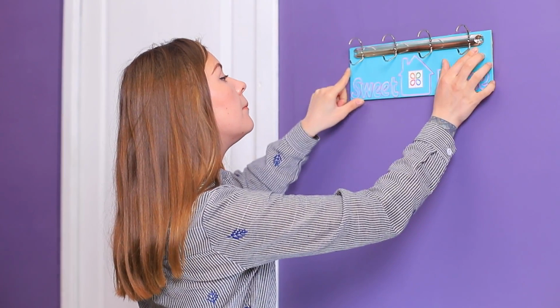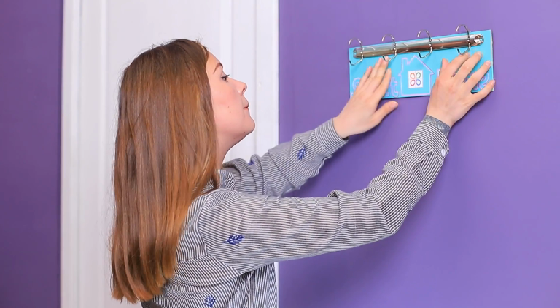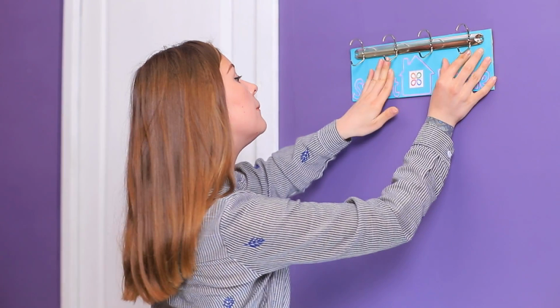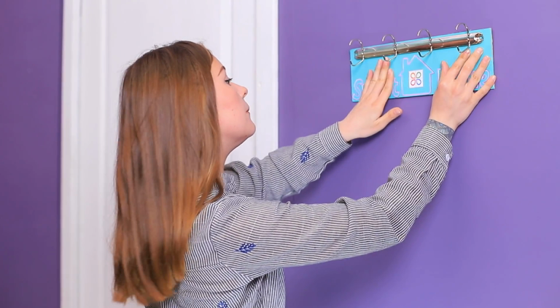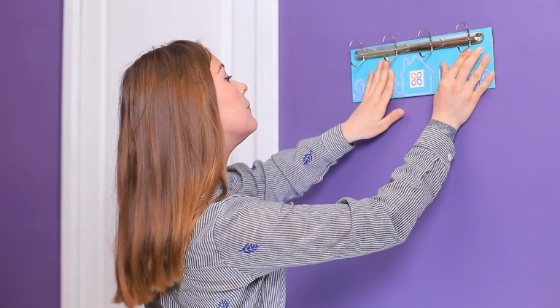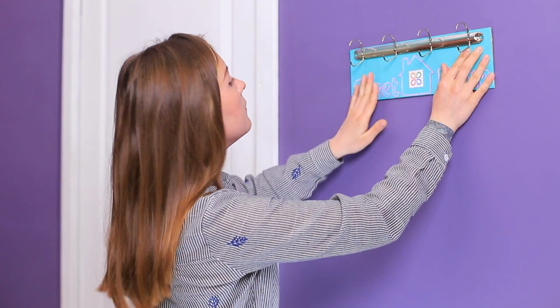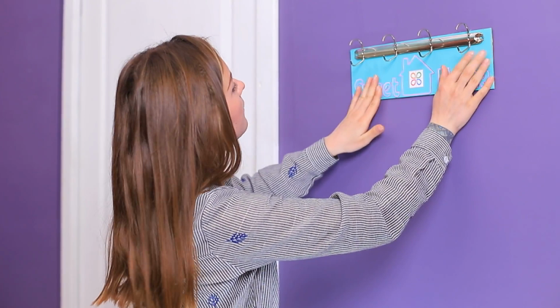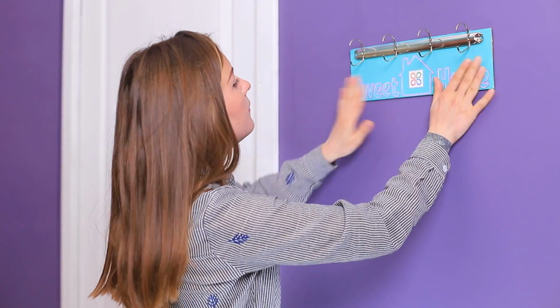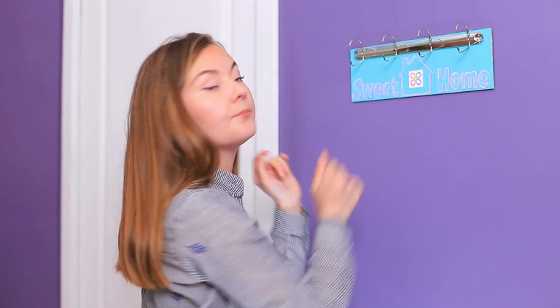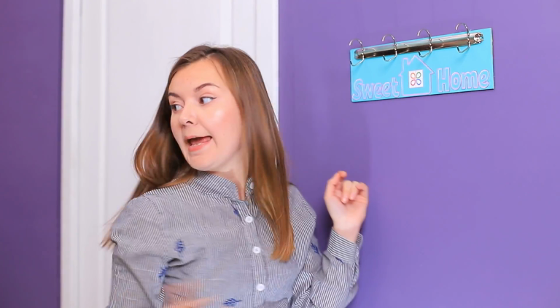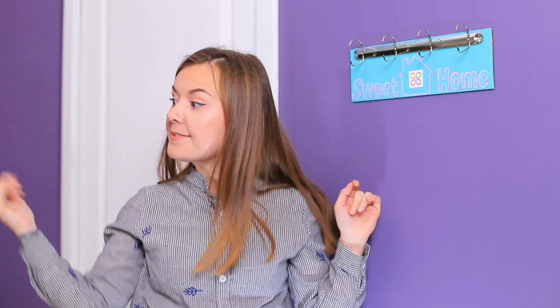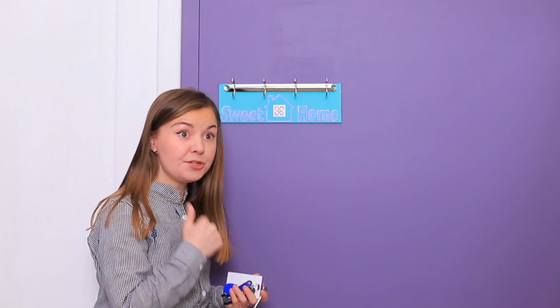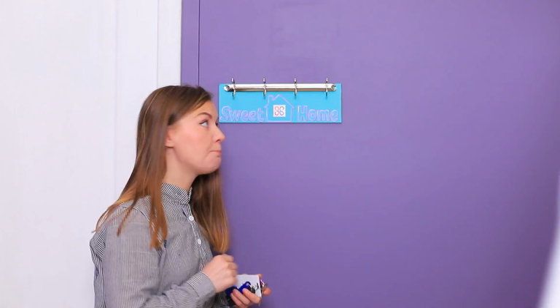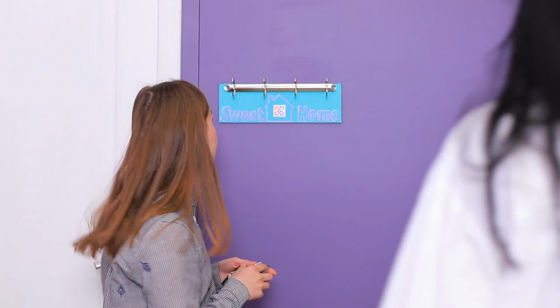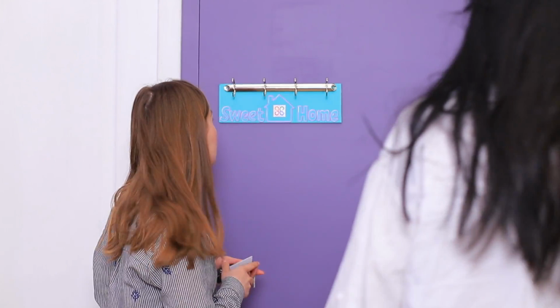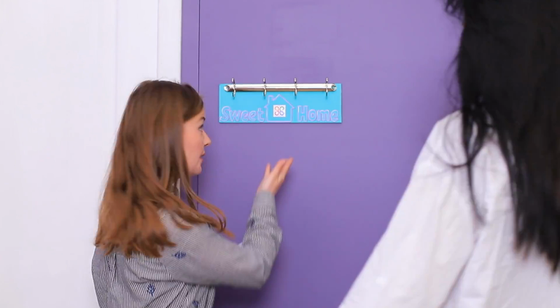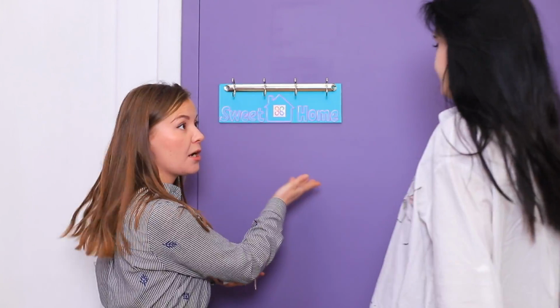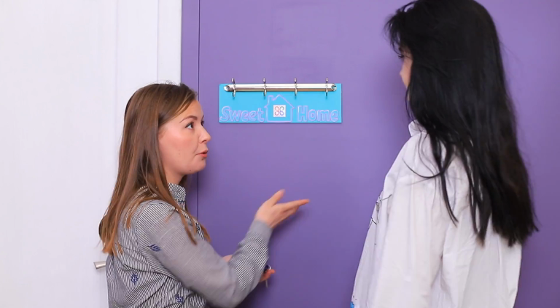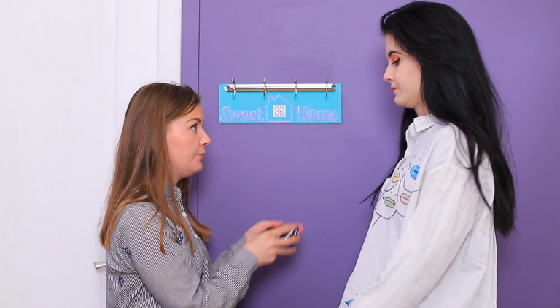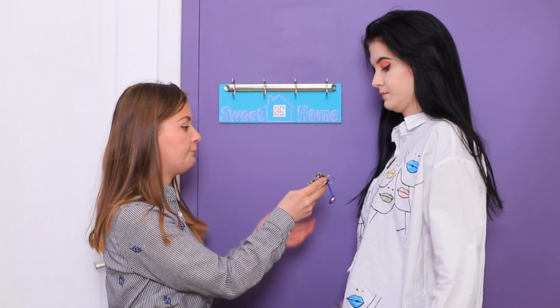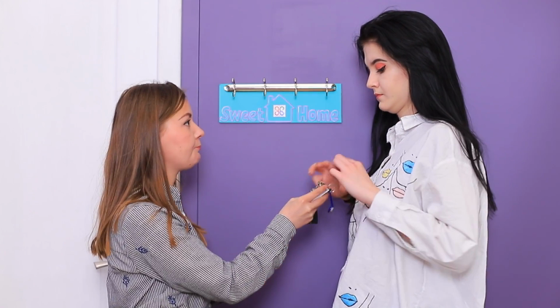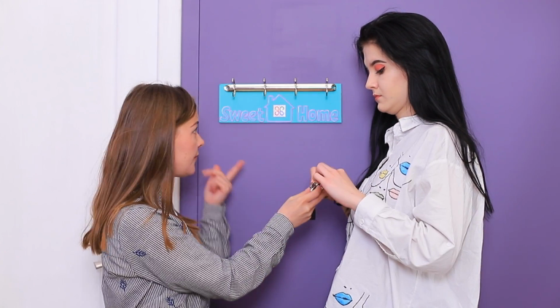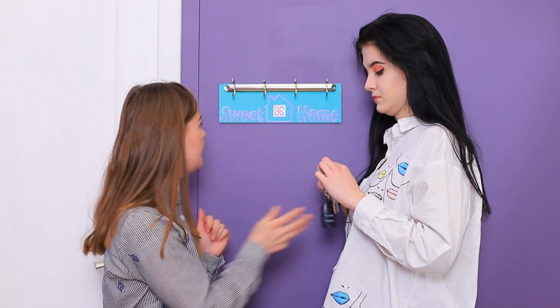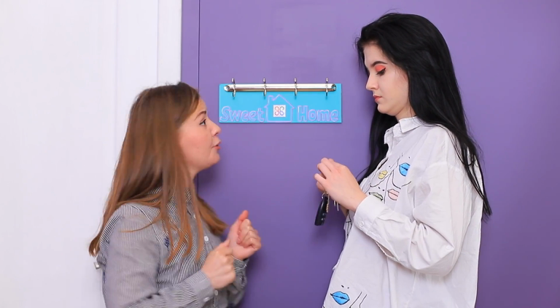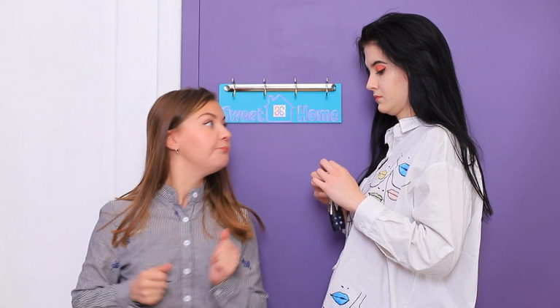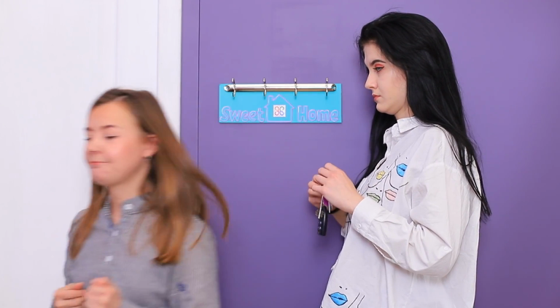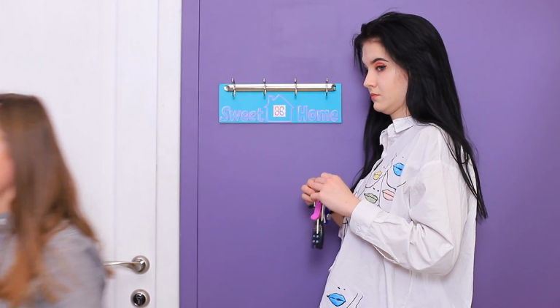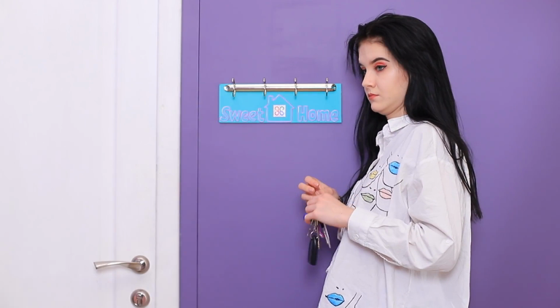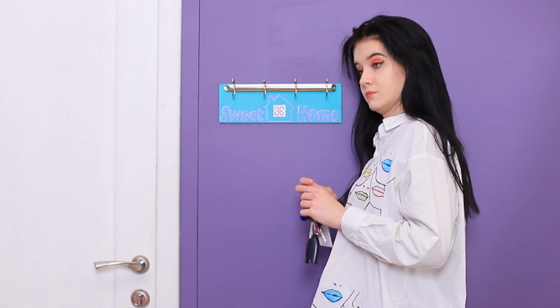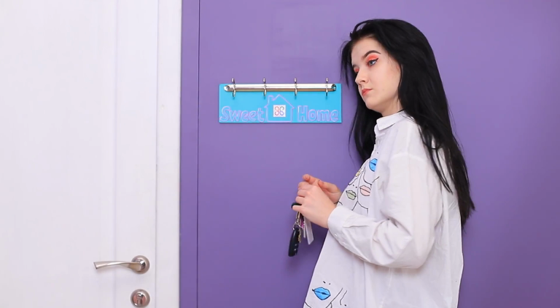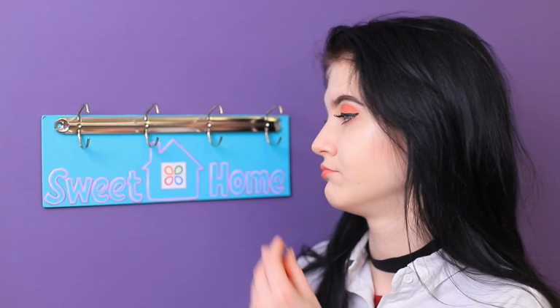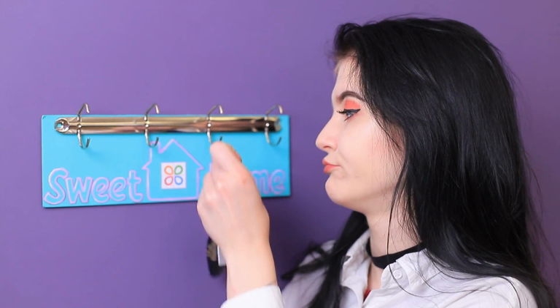I'll hang my keys near the door! Christy, try leaving your keys here! You'll see it's very useful! Alright?